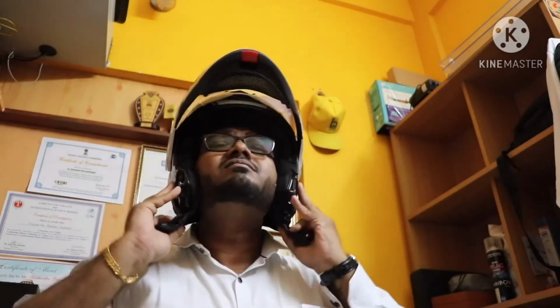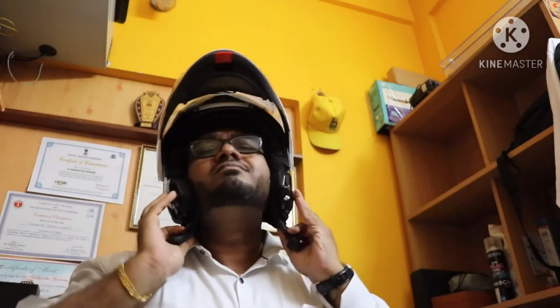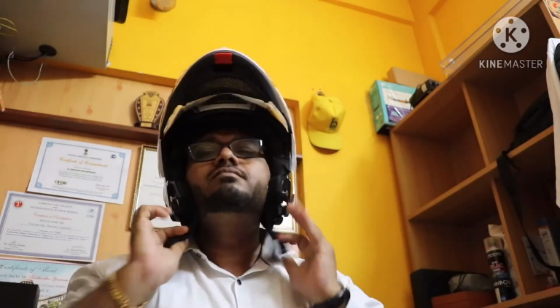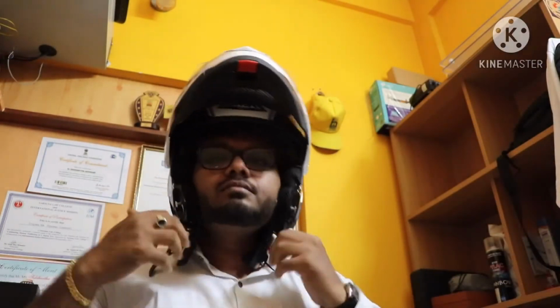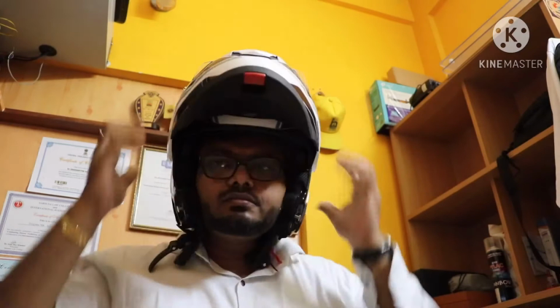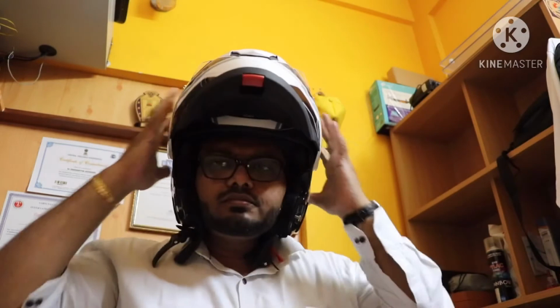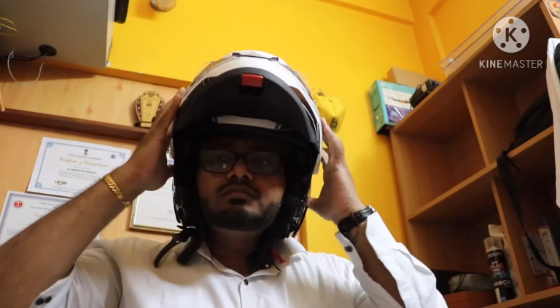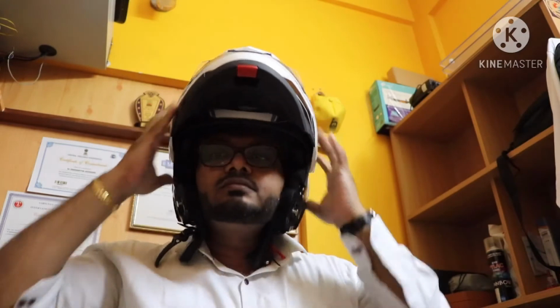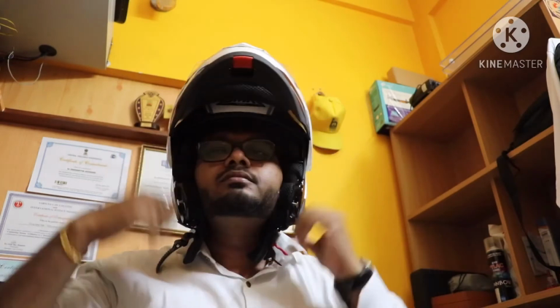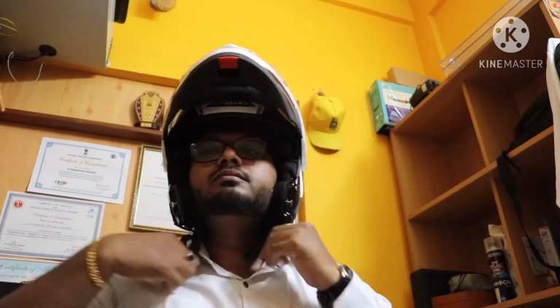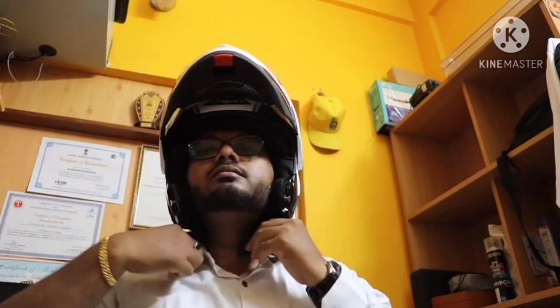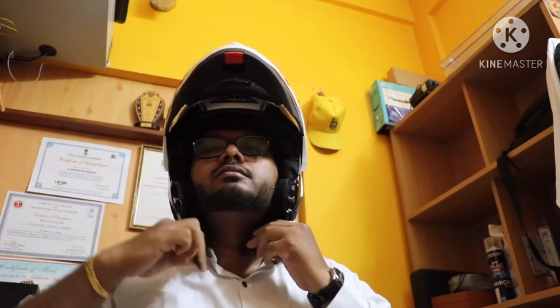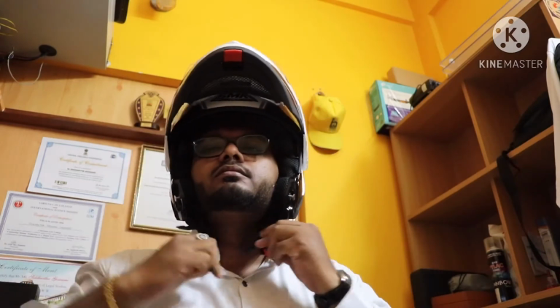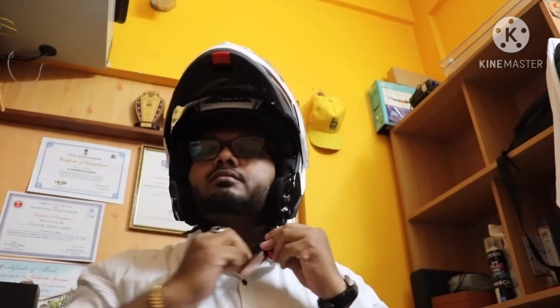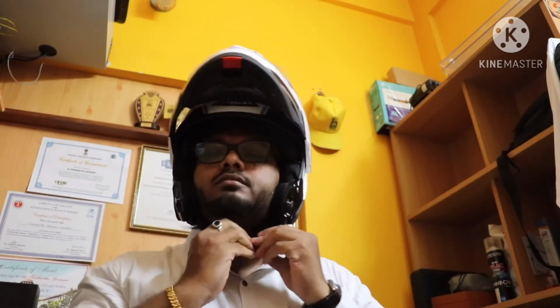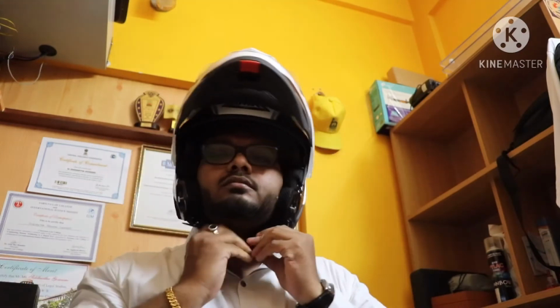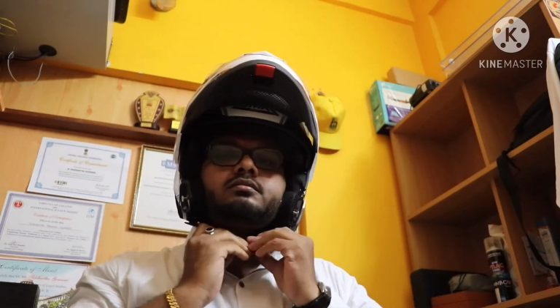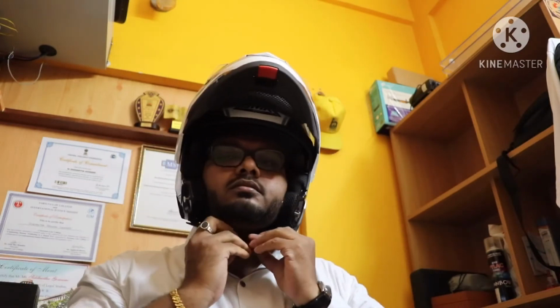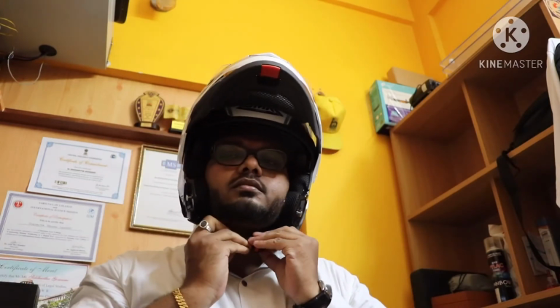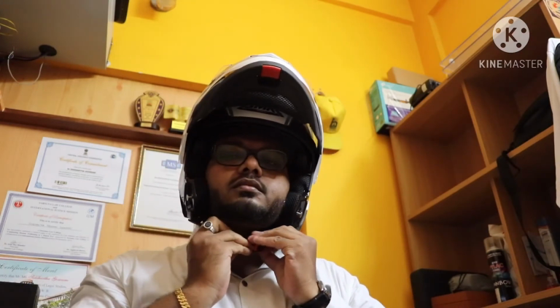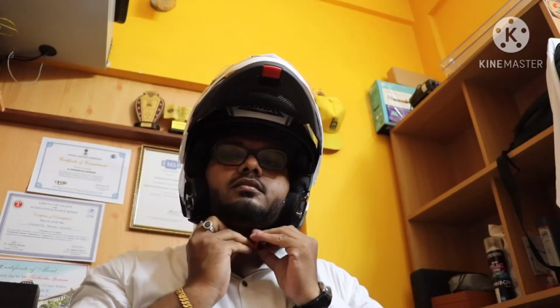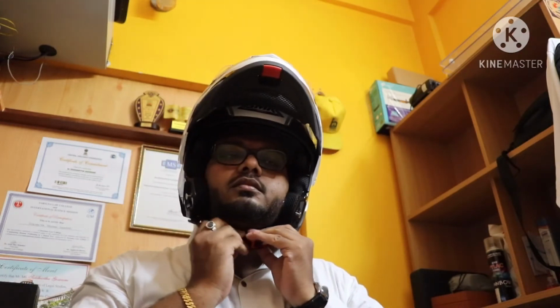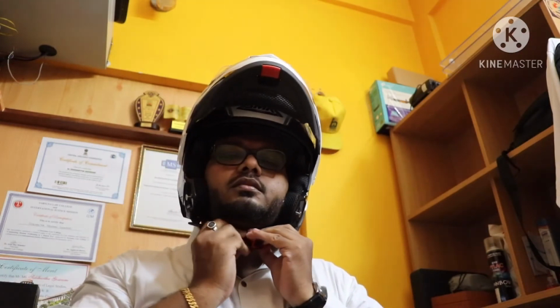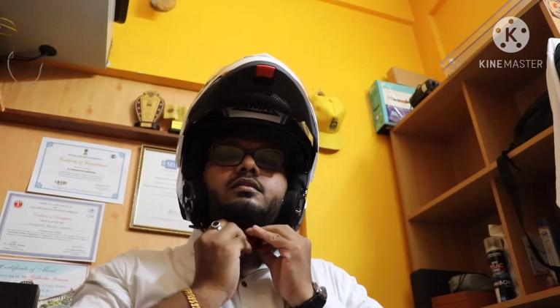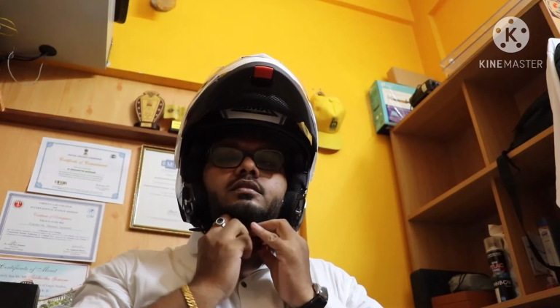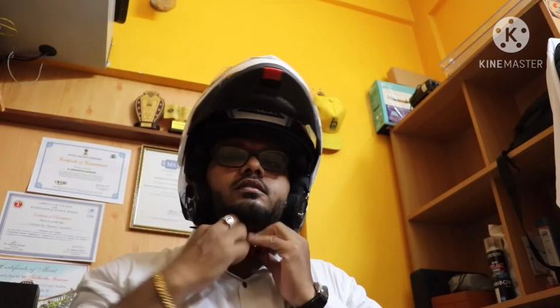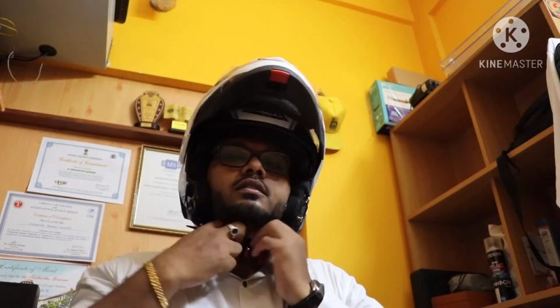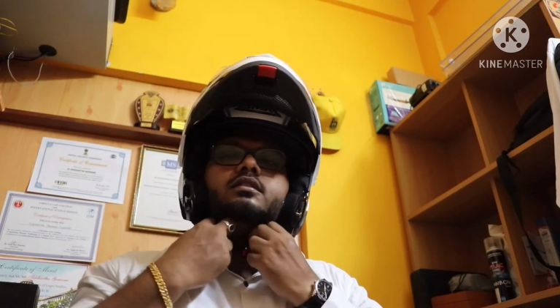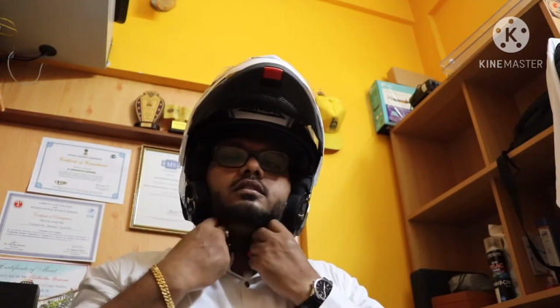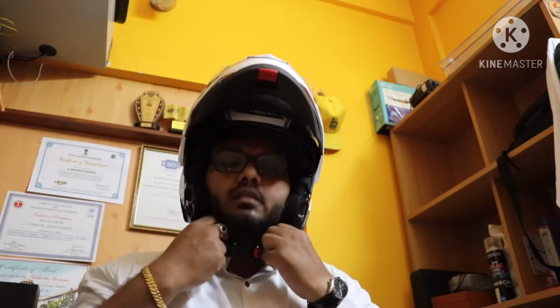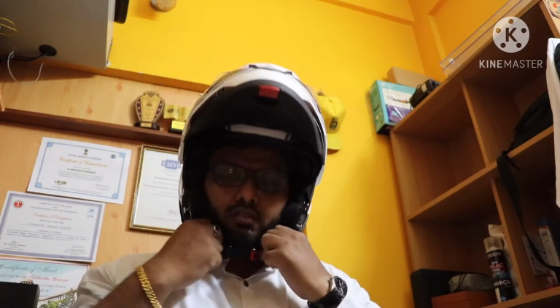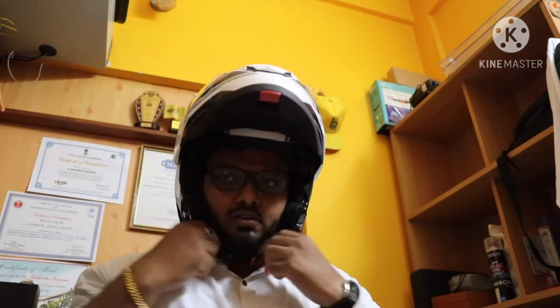It is a good helmet overall. The look is quite good.